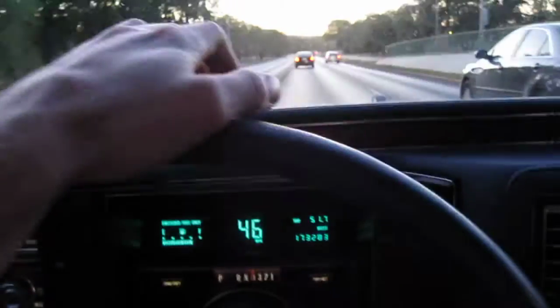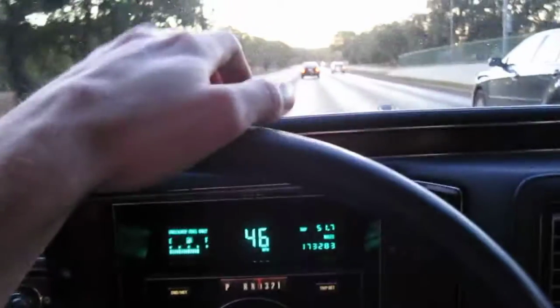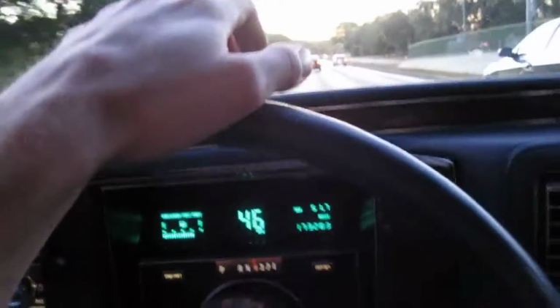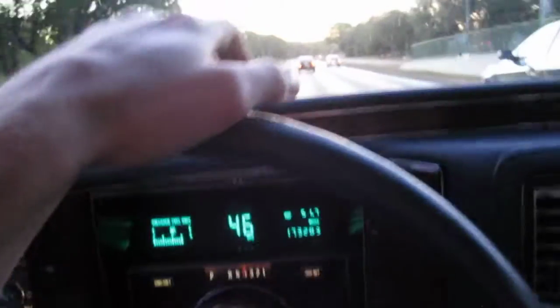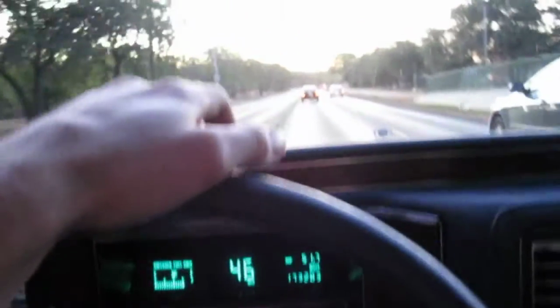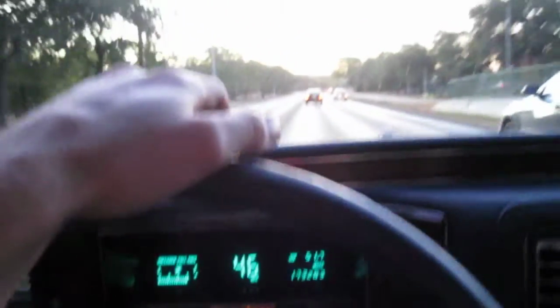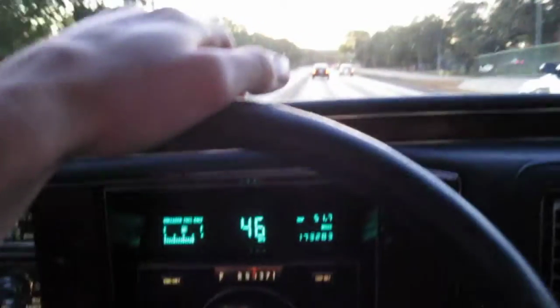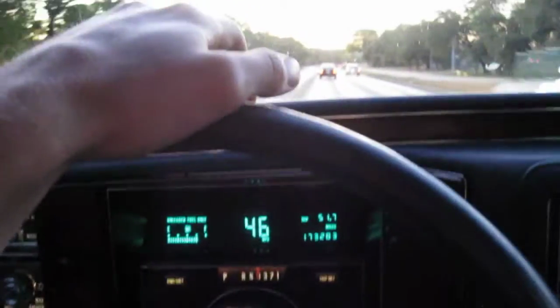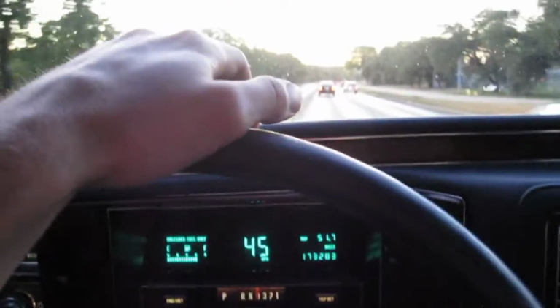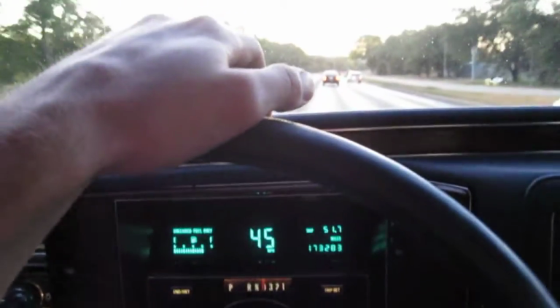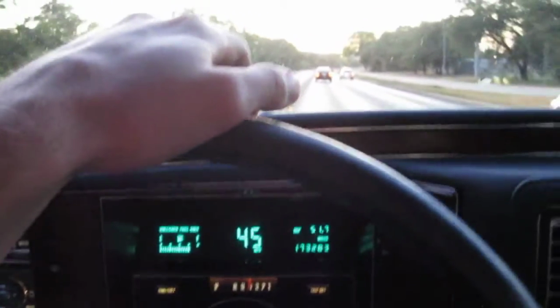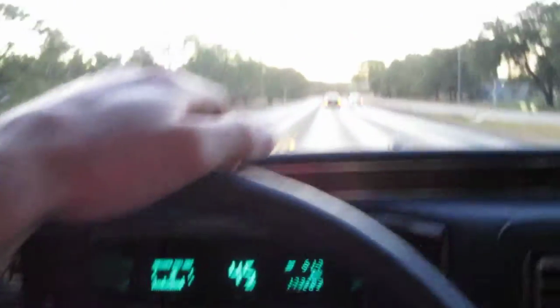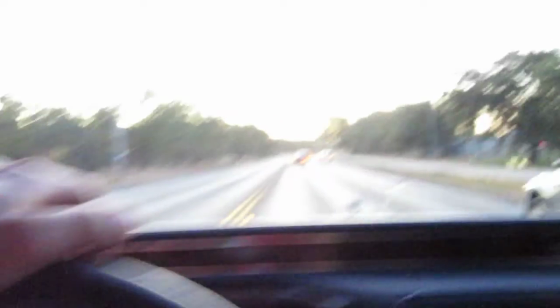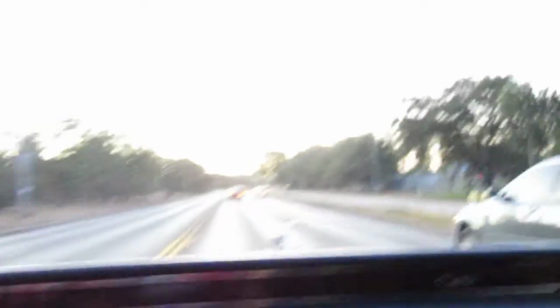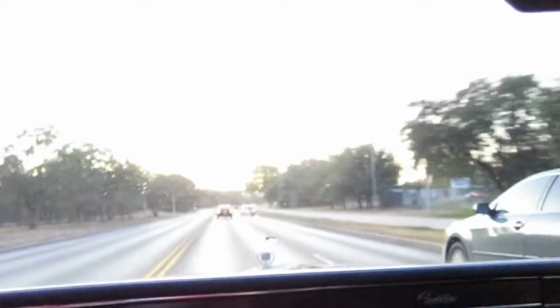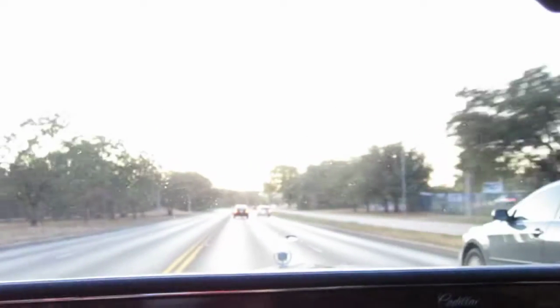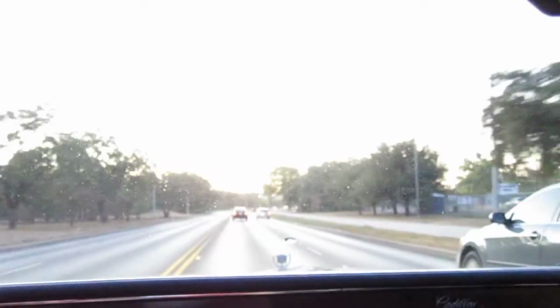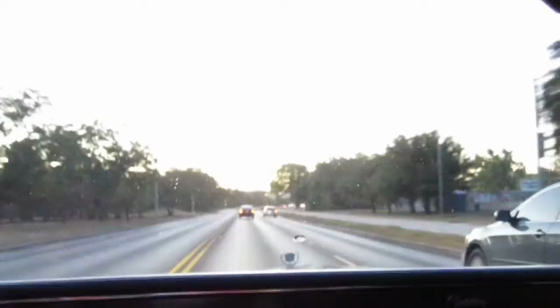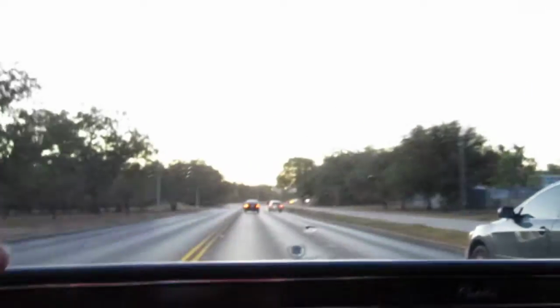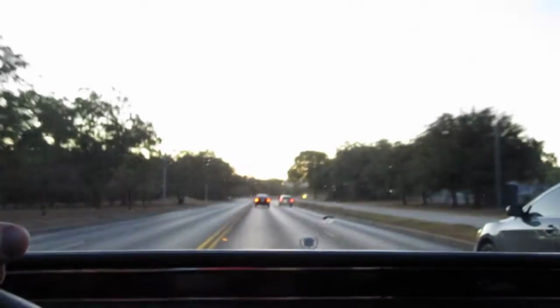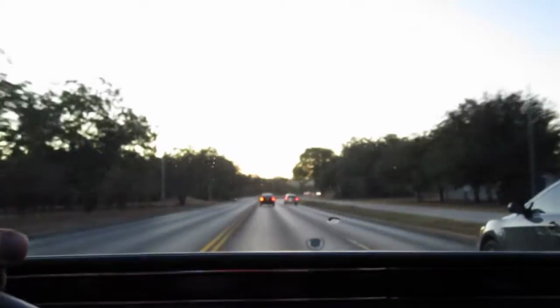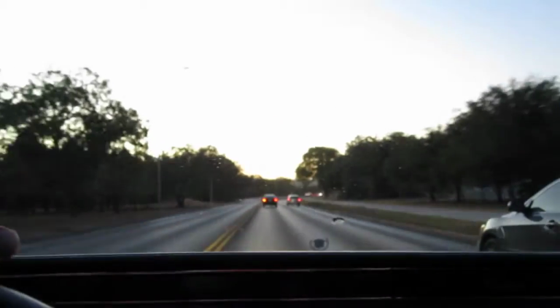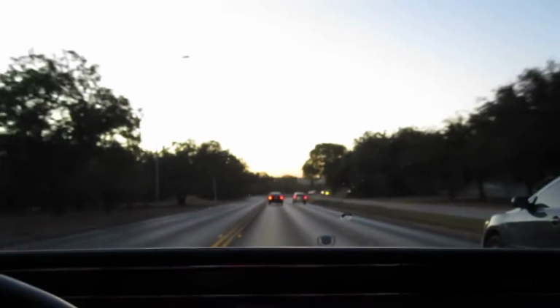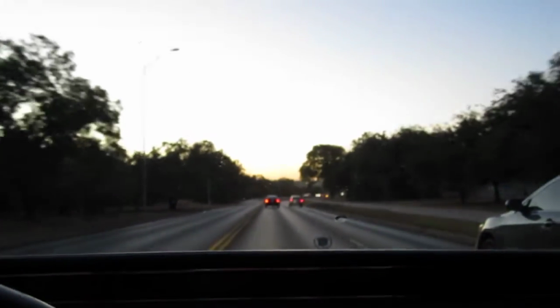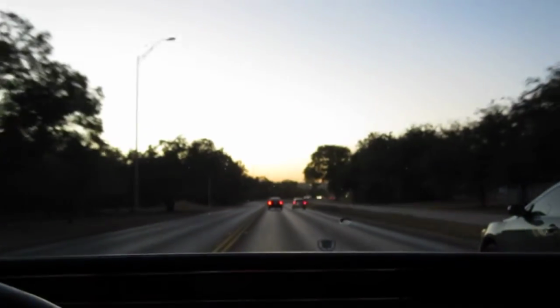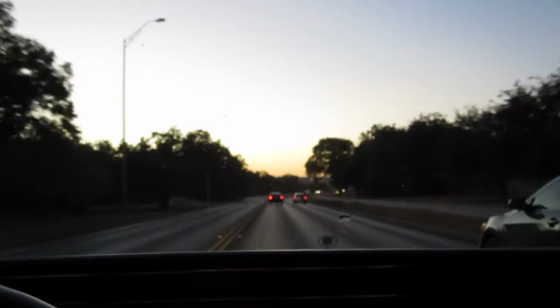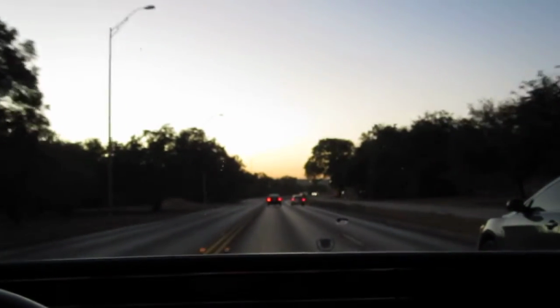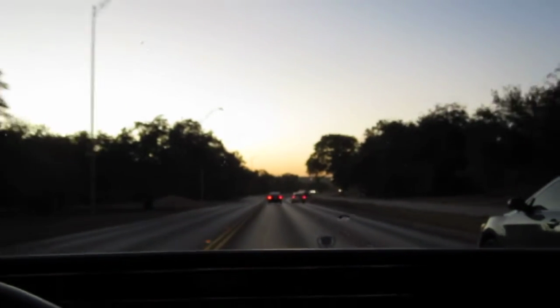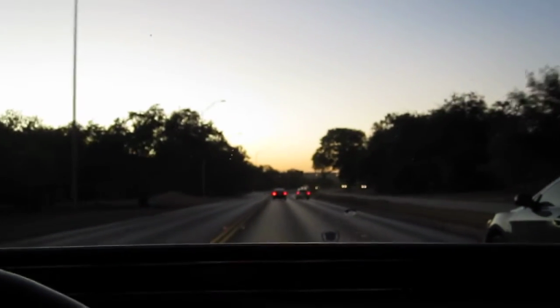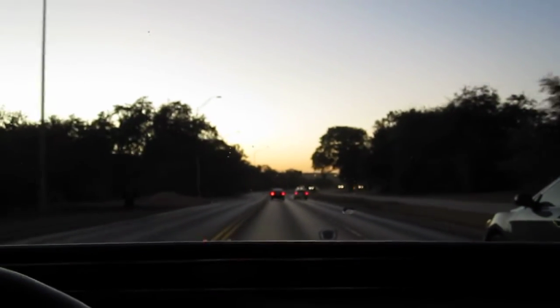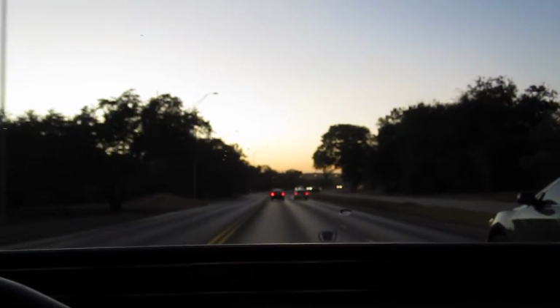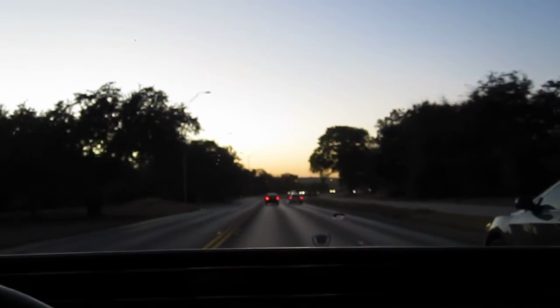So that's 46, which is the speed limit. We'll be out on the highway here in a second and you can hear her up to highway speeds.